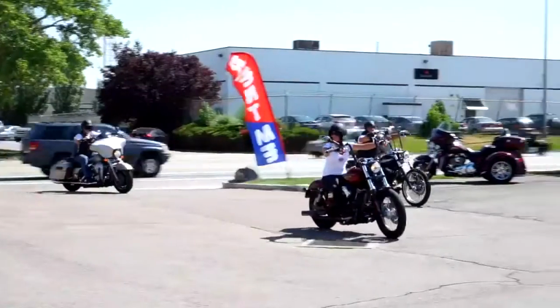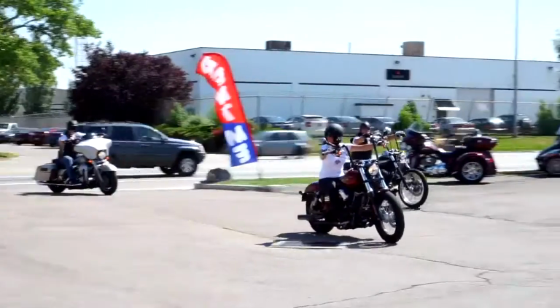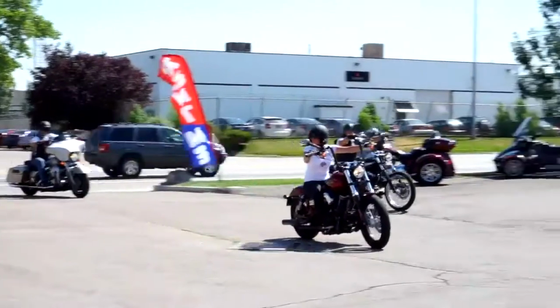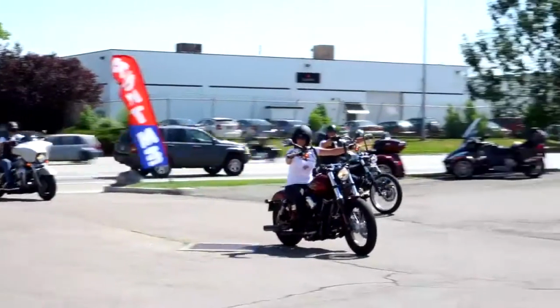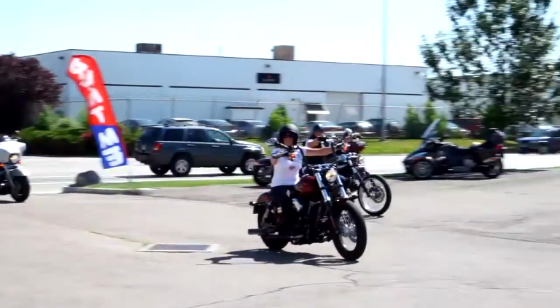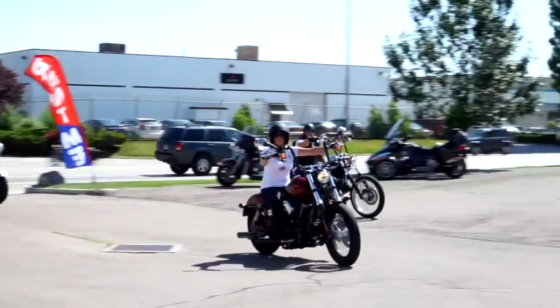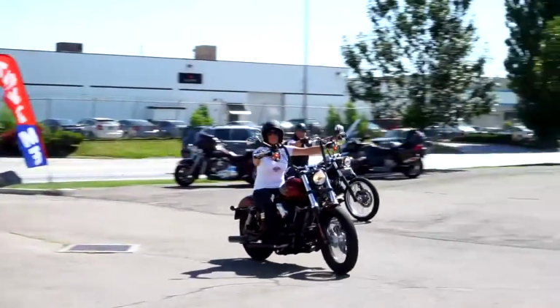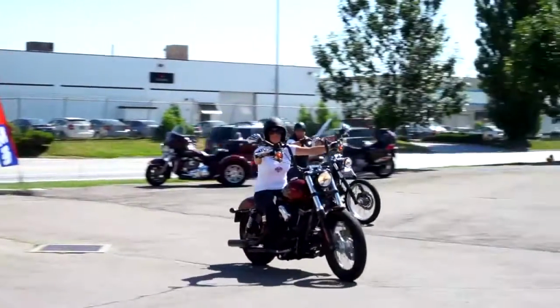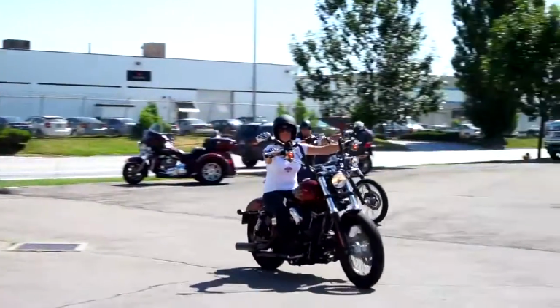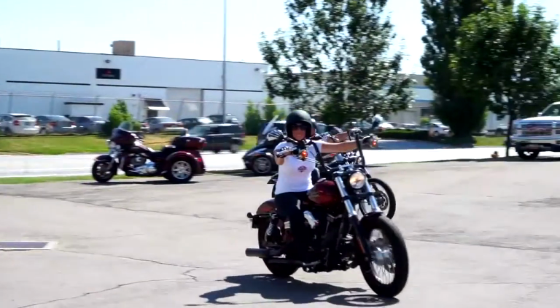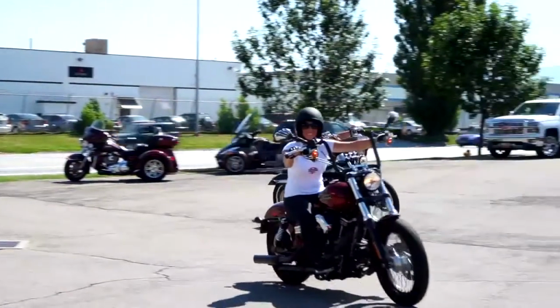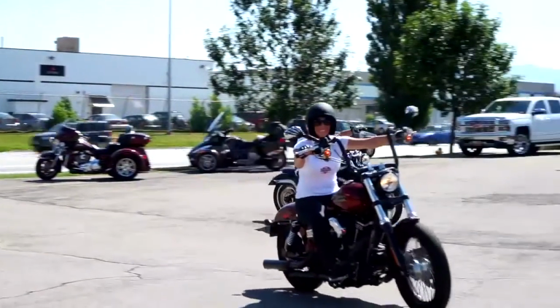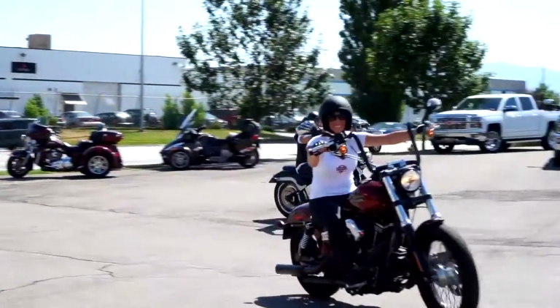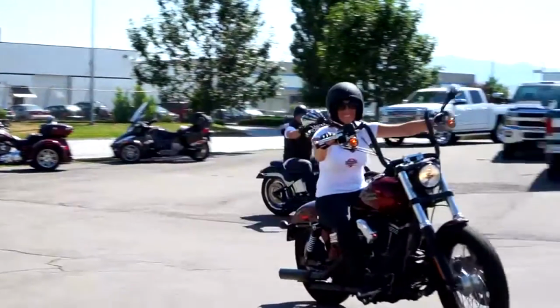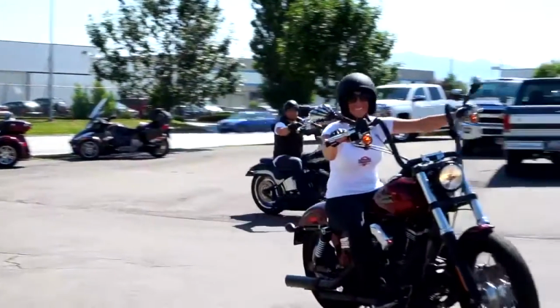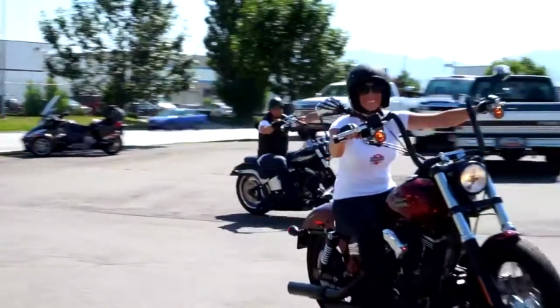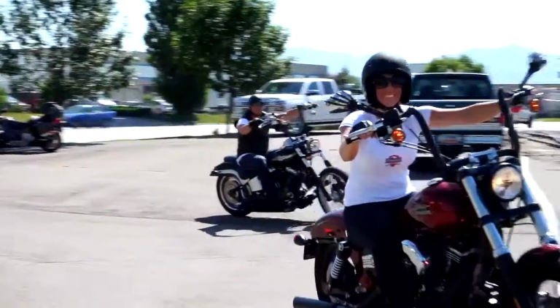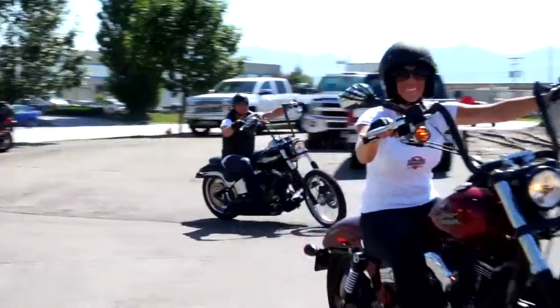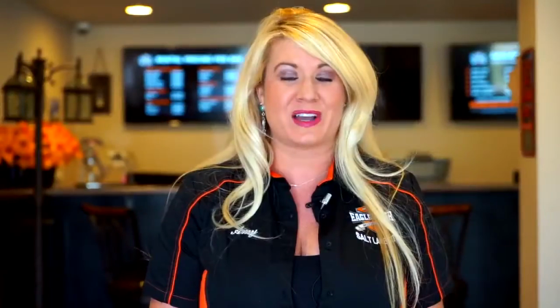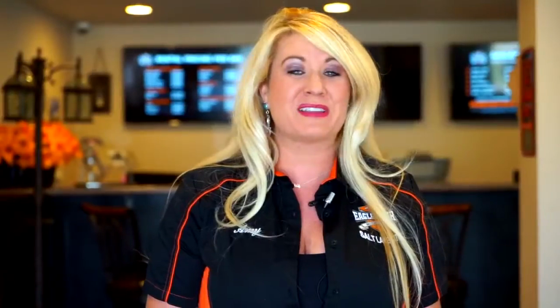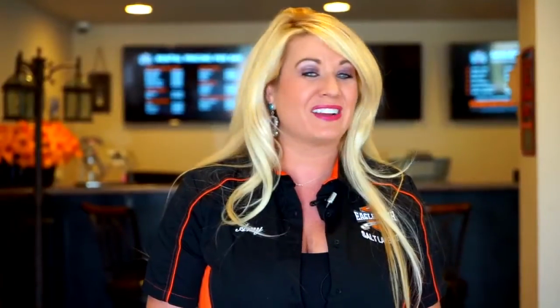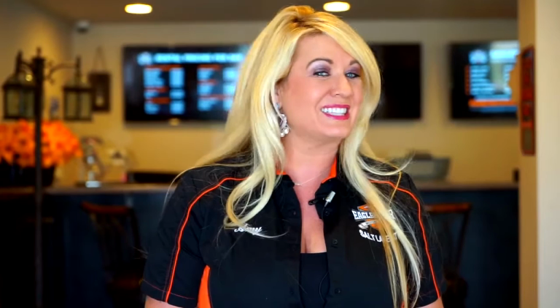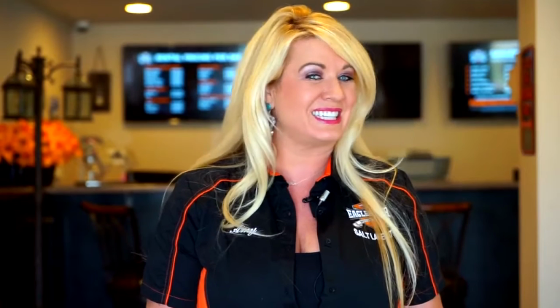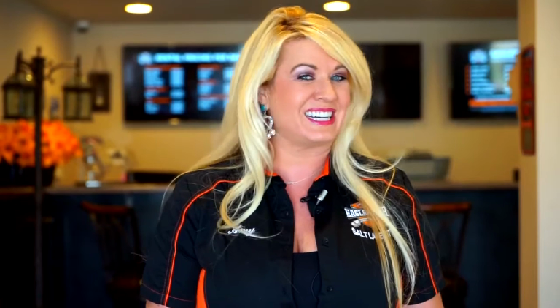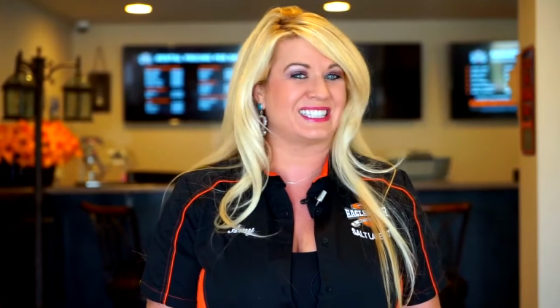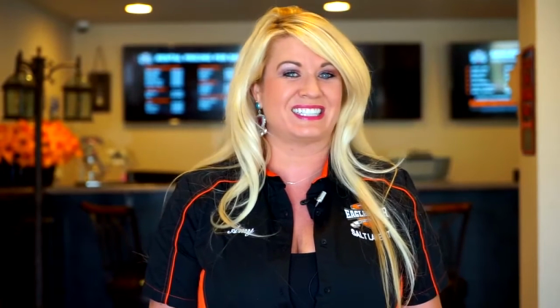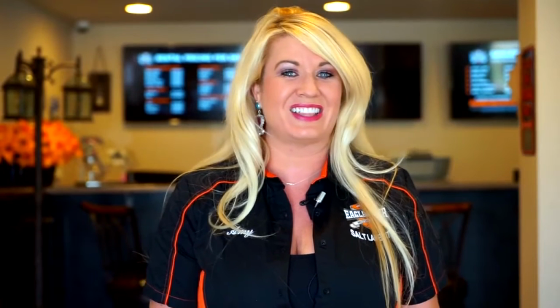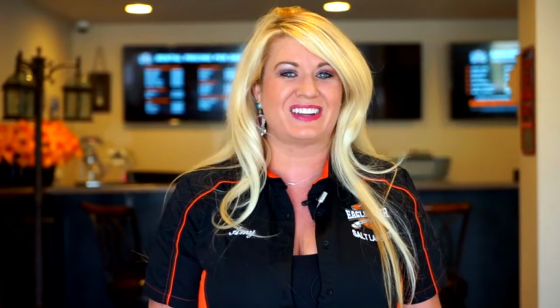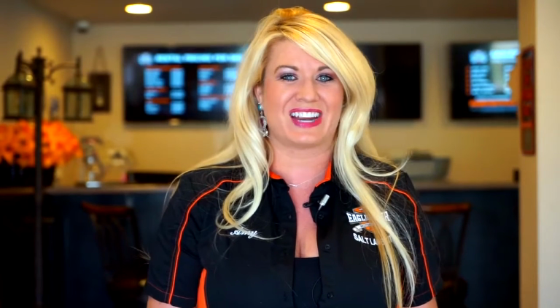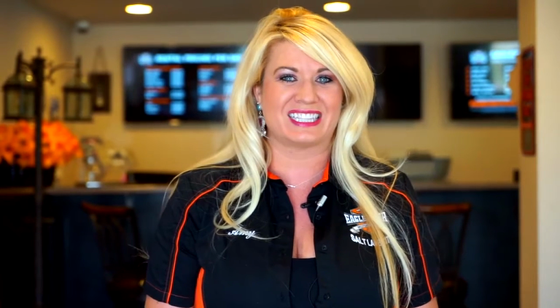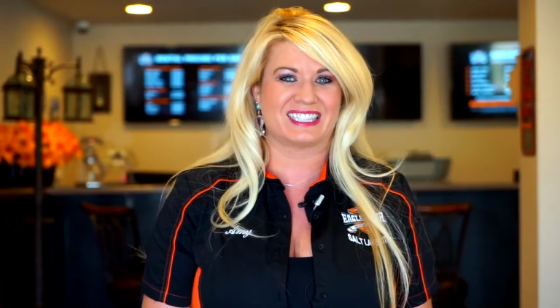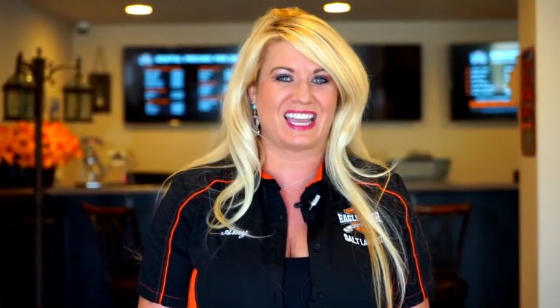Eagle Rider Salt Lake City is very excited to get you on the road, so come down and see us. Until then, ride safe!